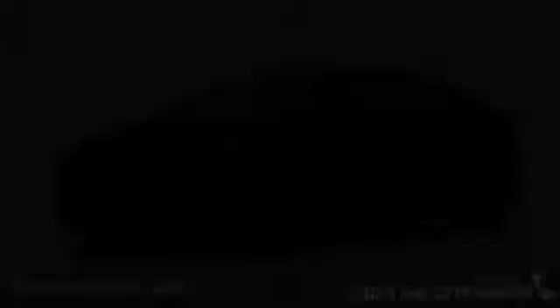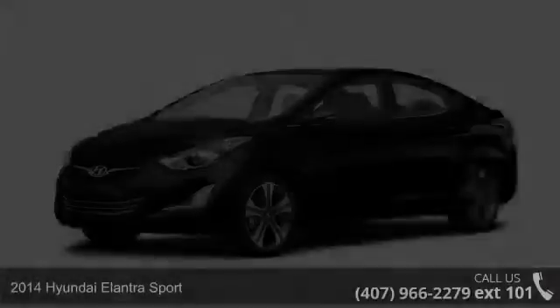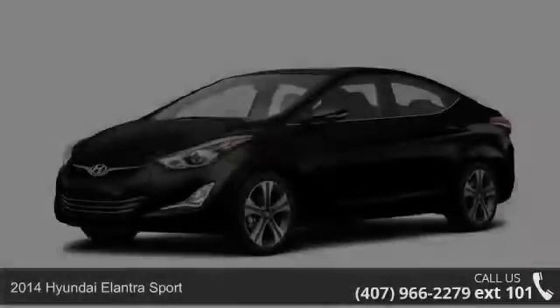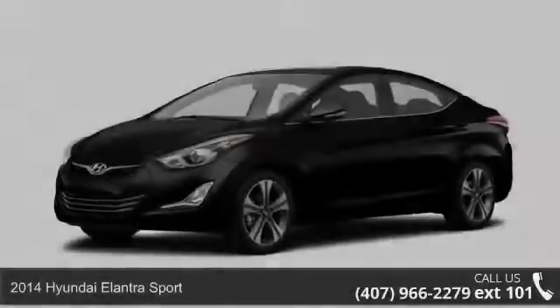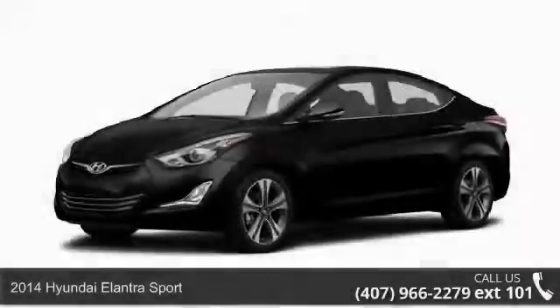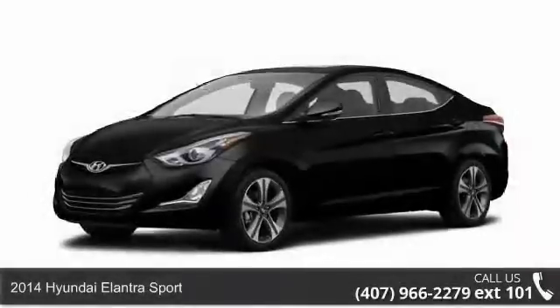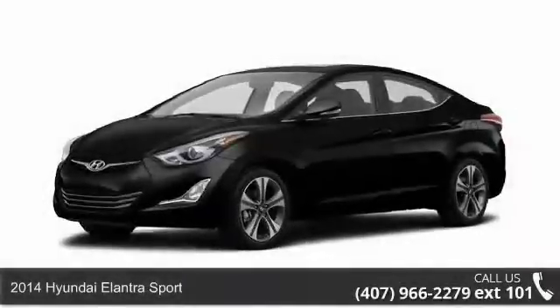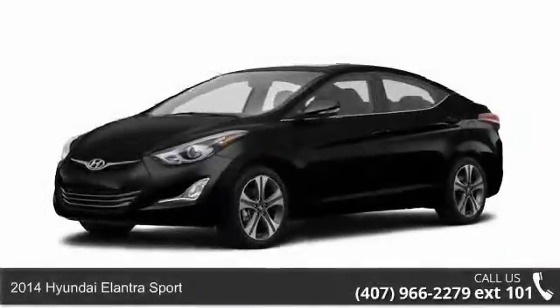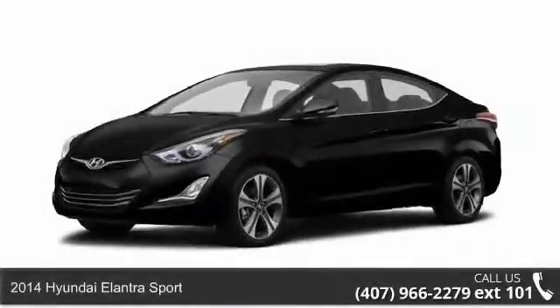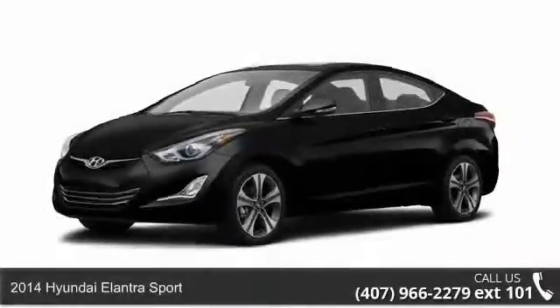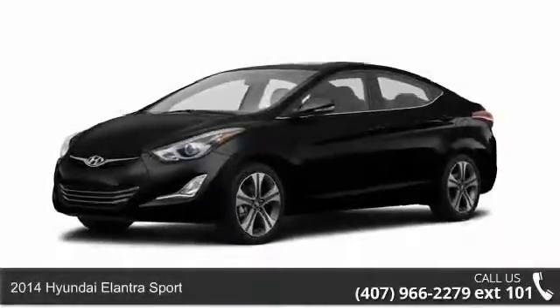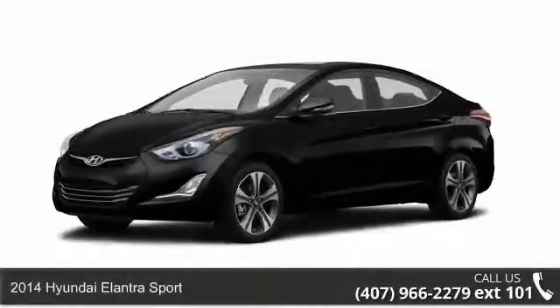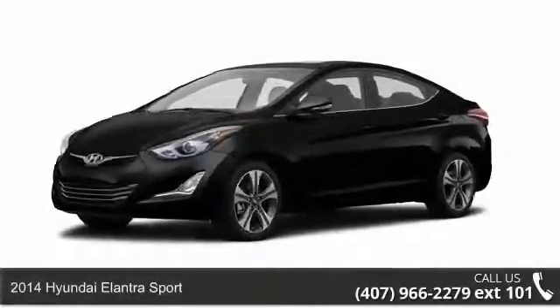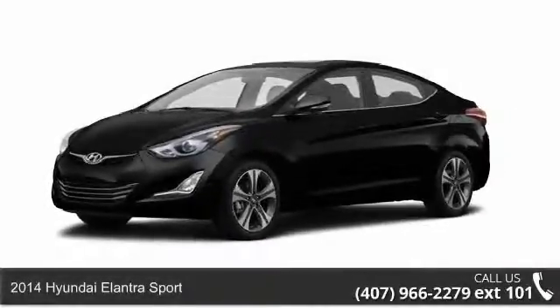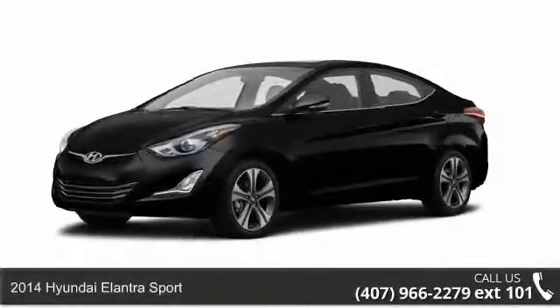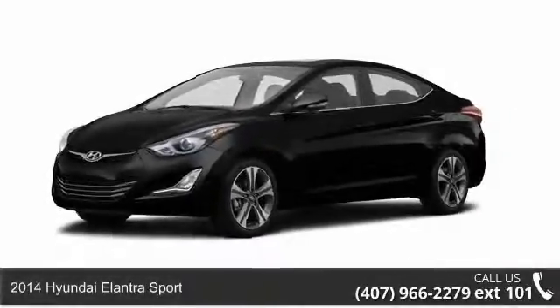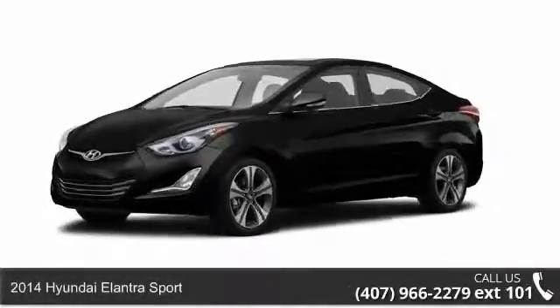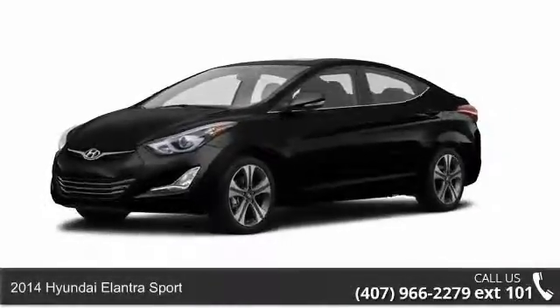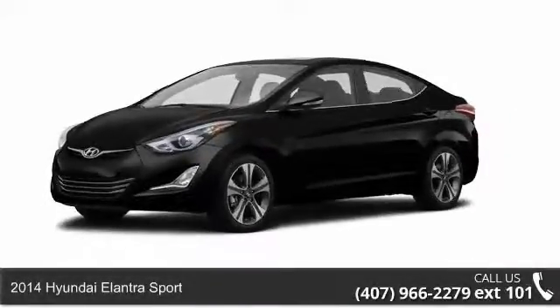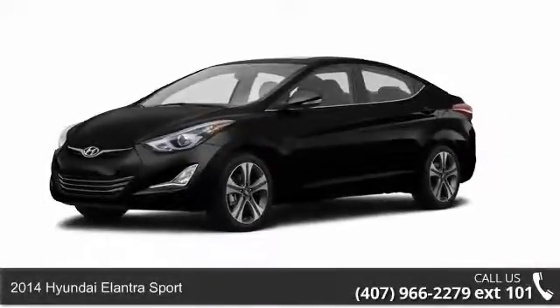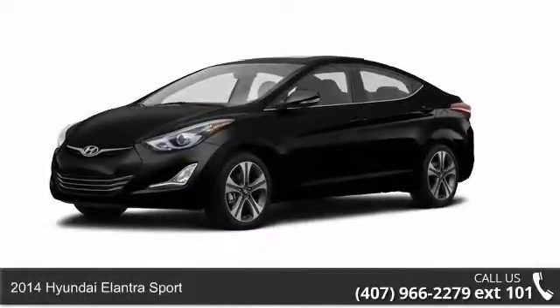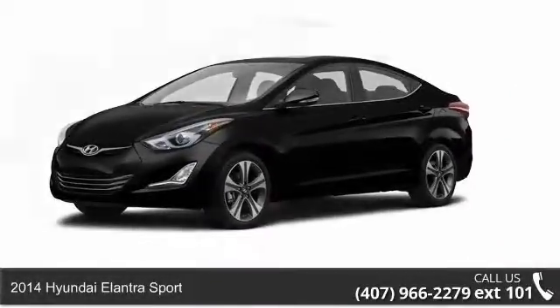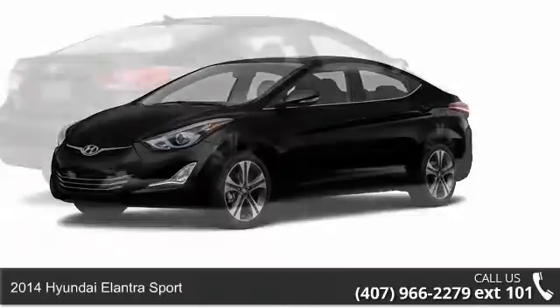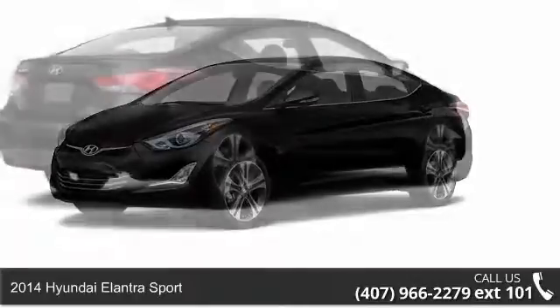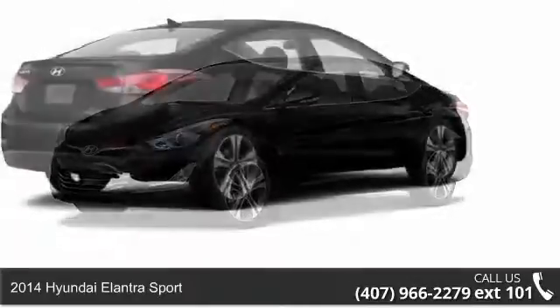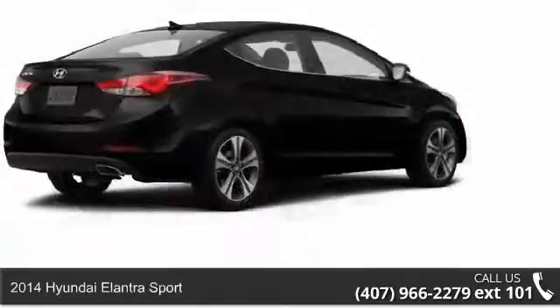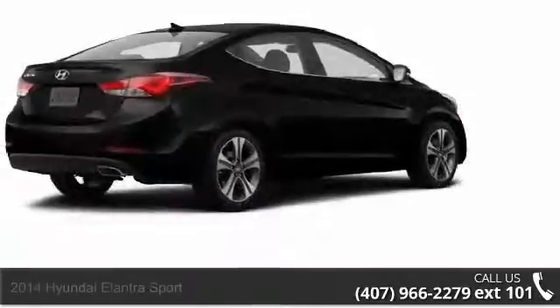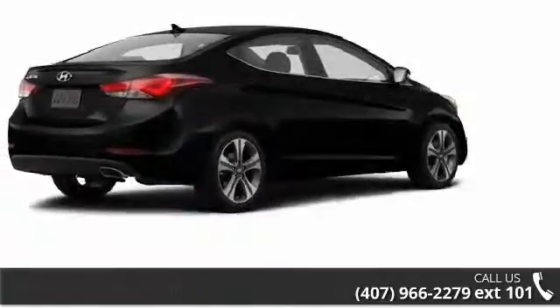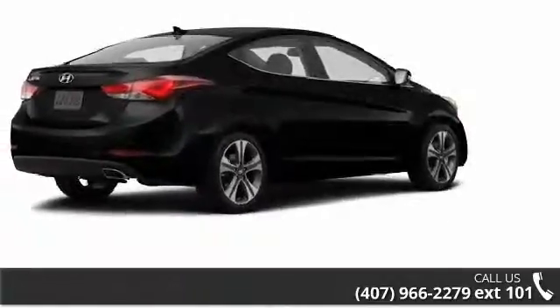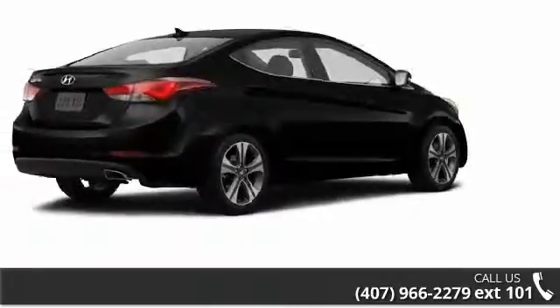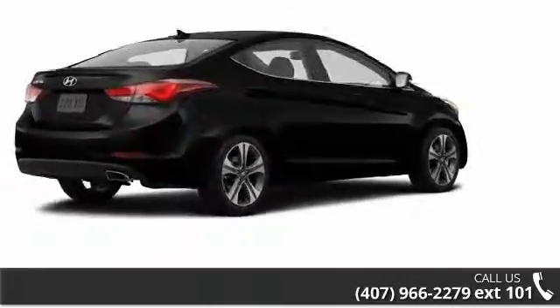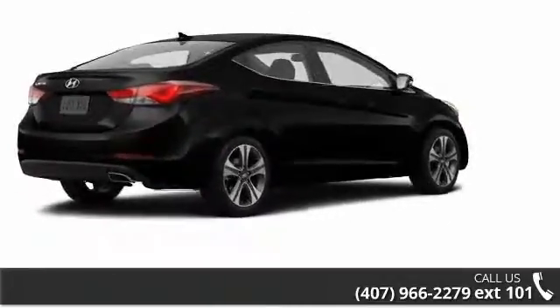Check out this 2014 Hyundai Elantra Sport. If you are looking for a first-rate auto, this one could be yours today.